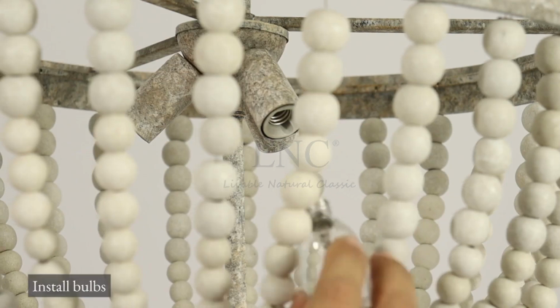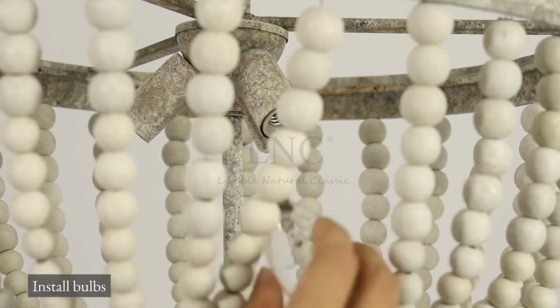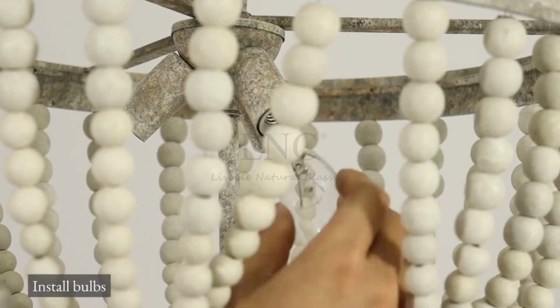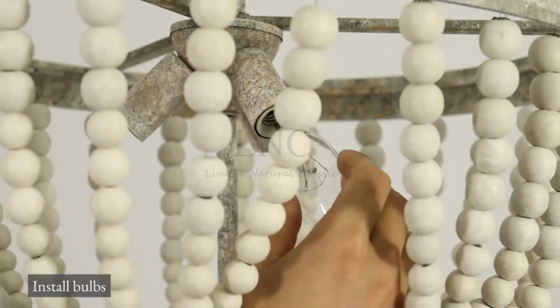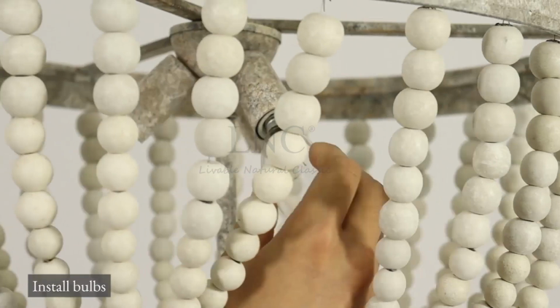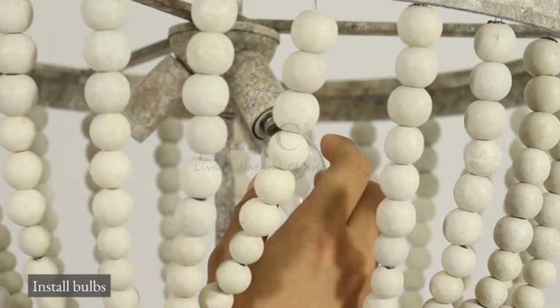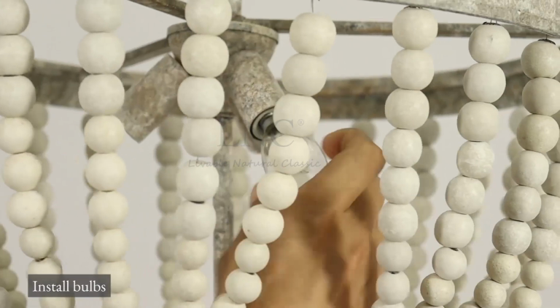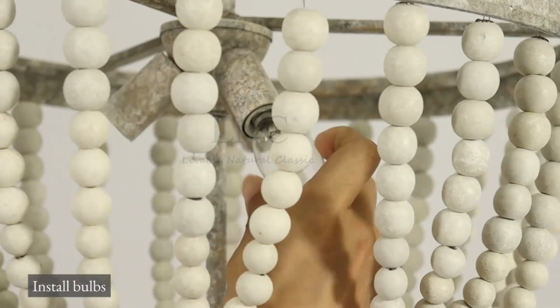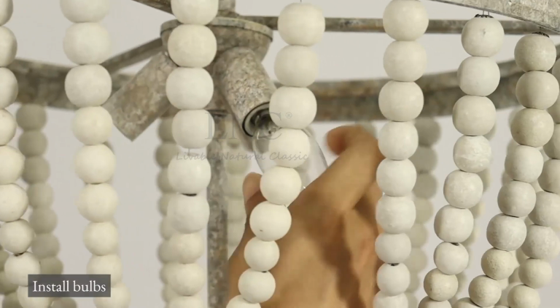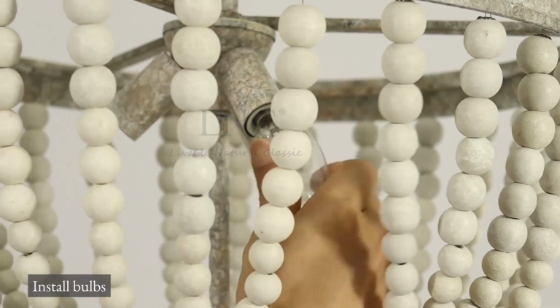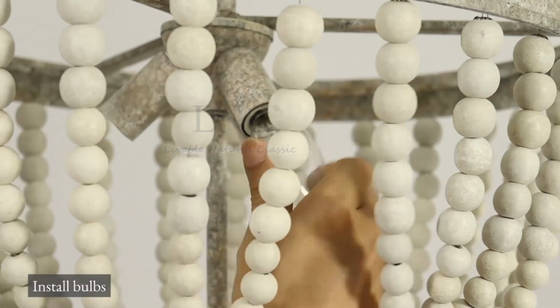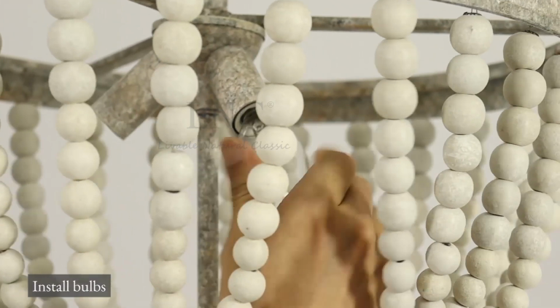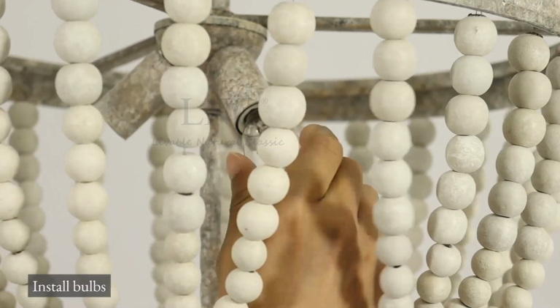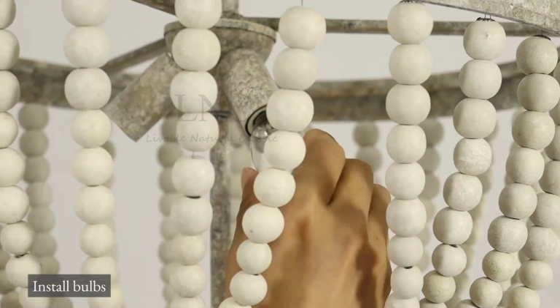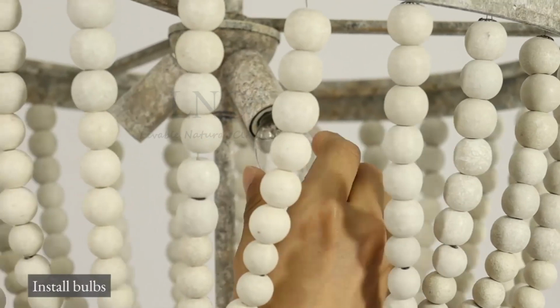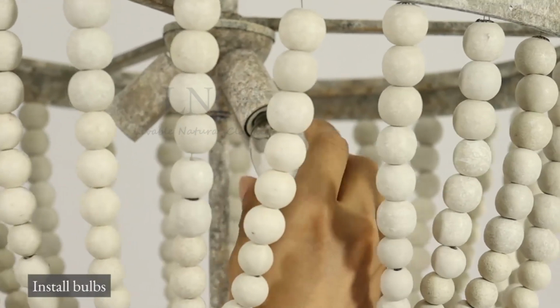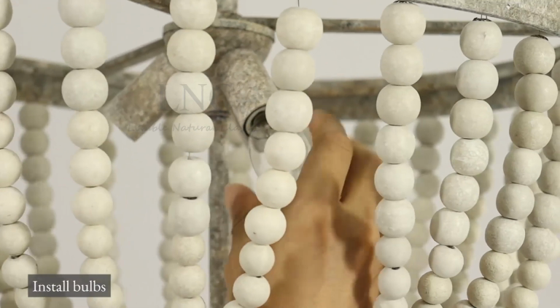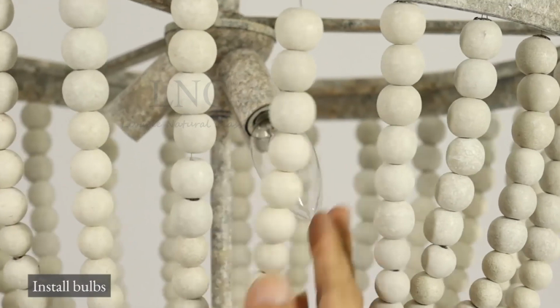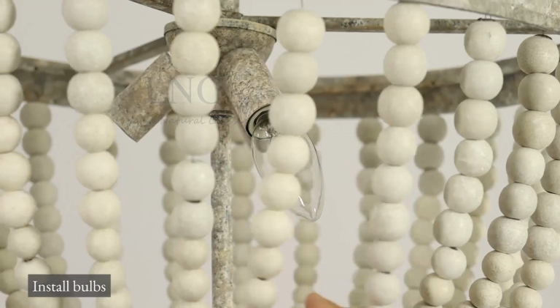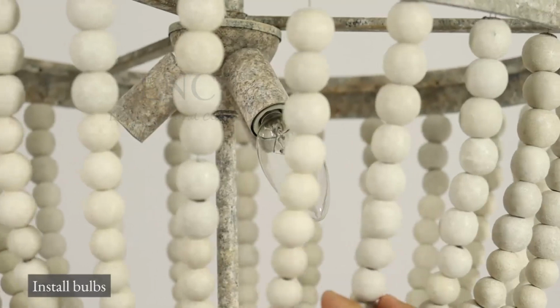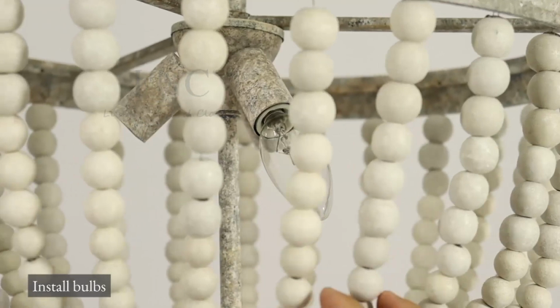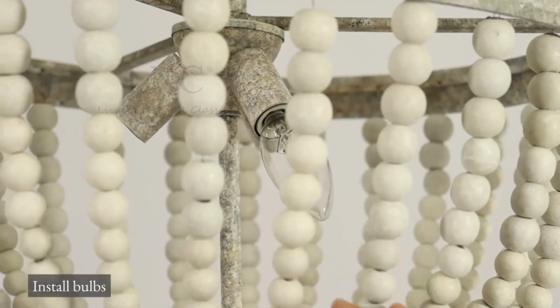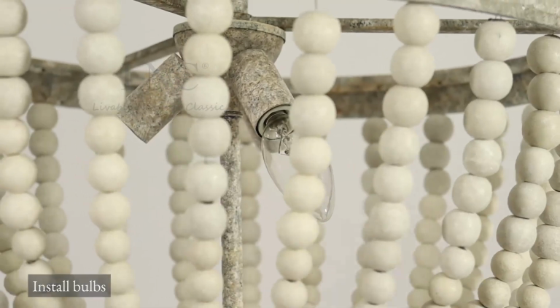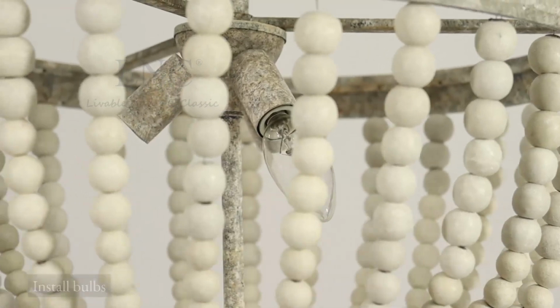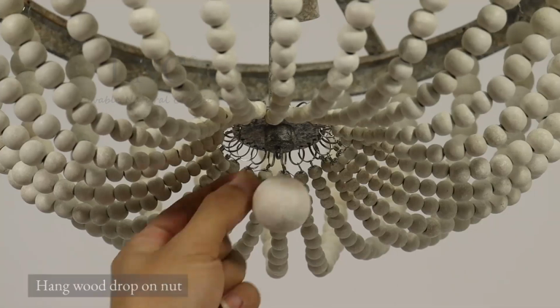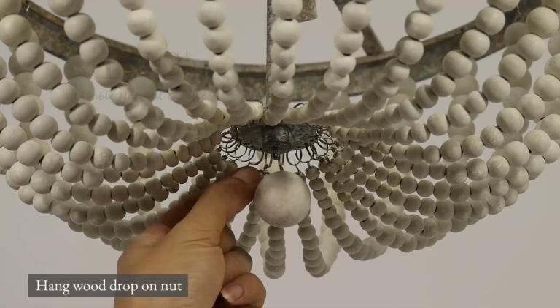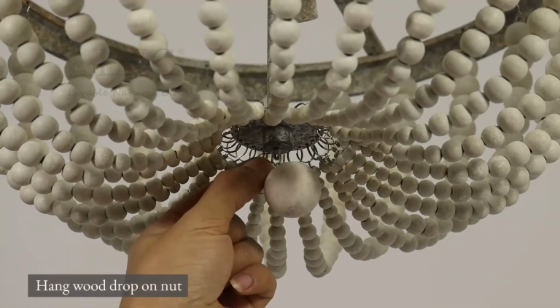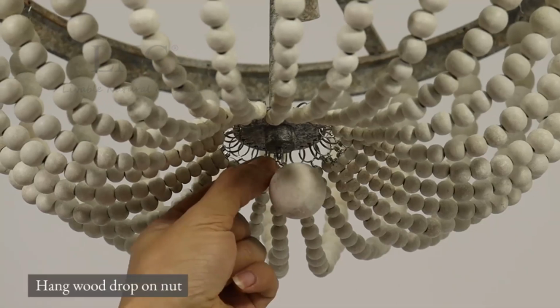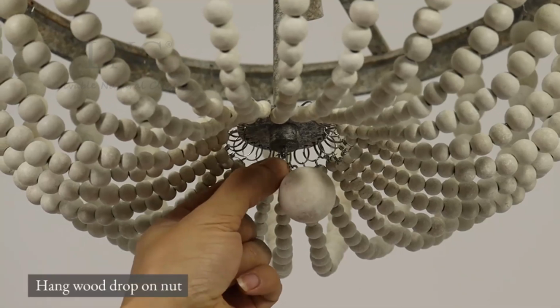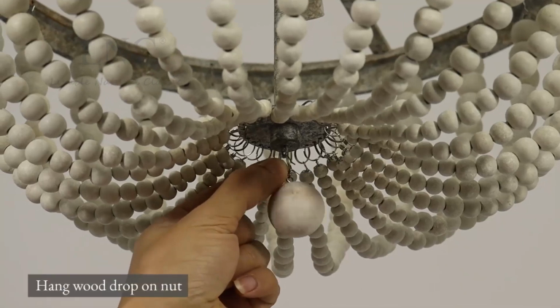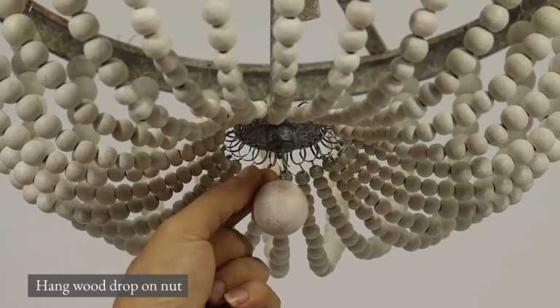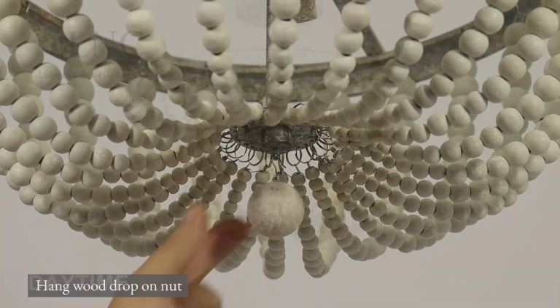Install bulbs. Hang the wood drop-on nut.